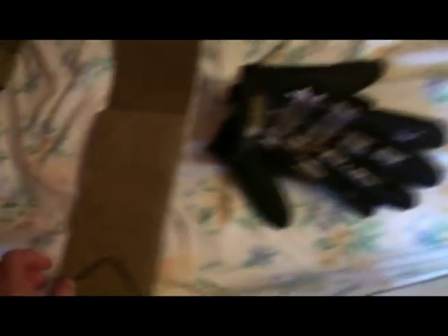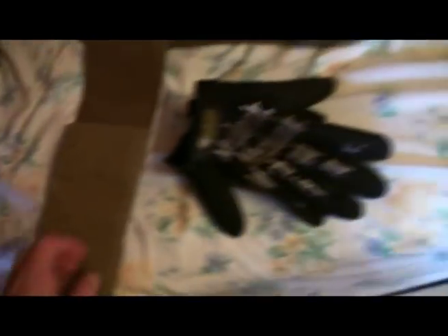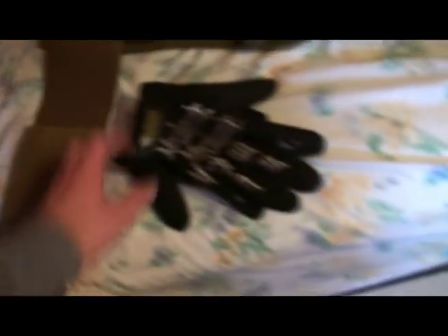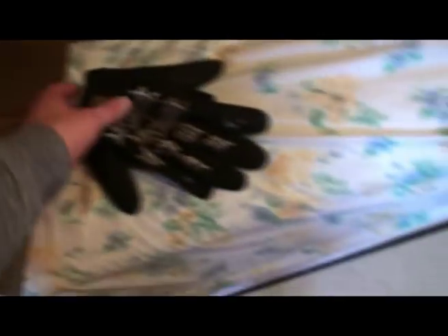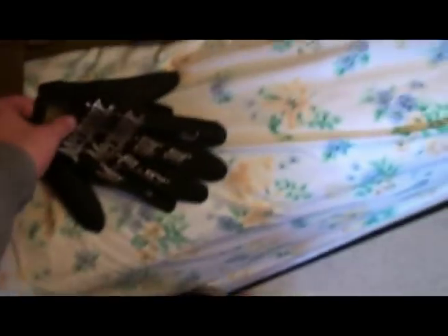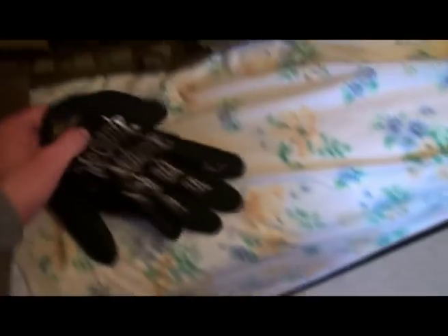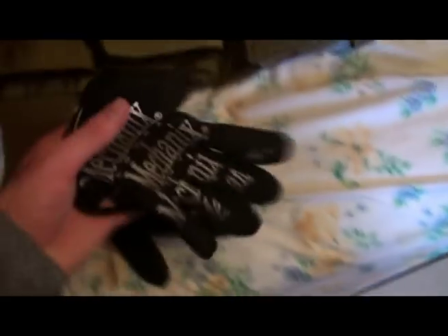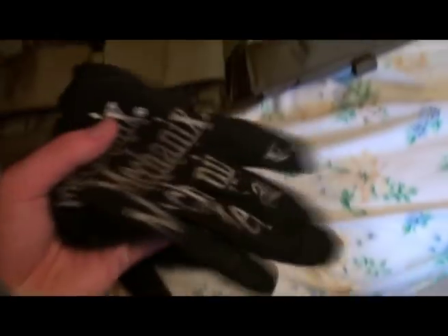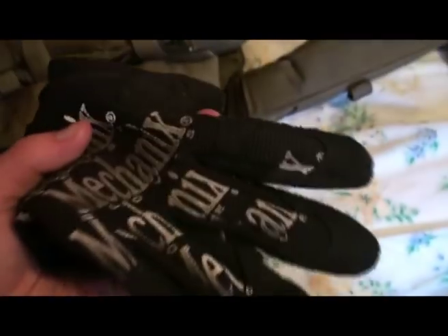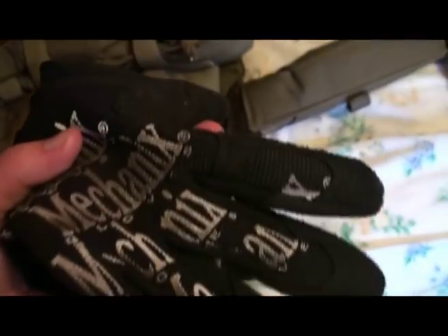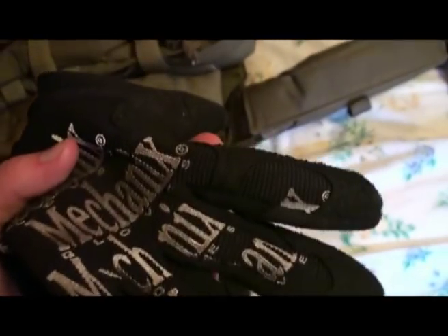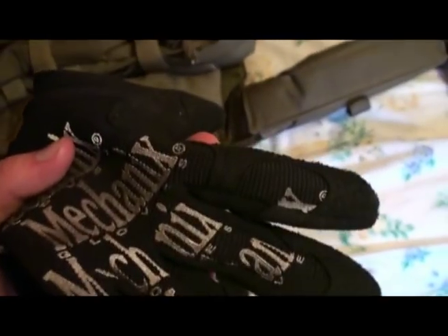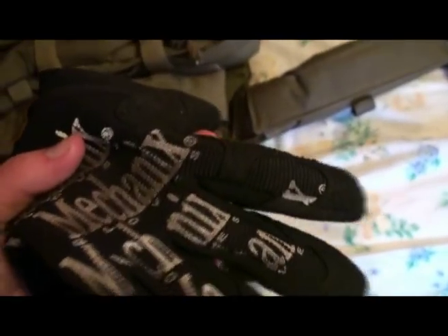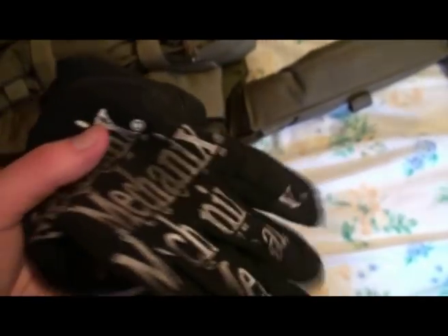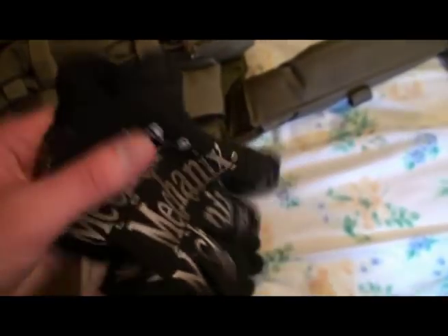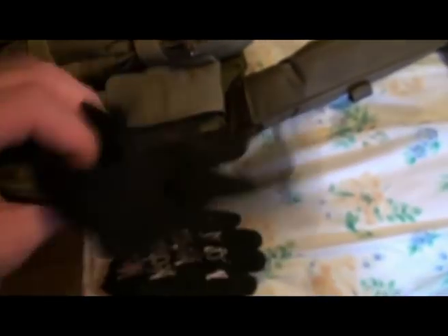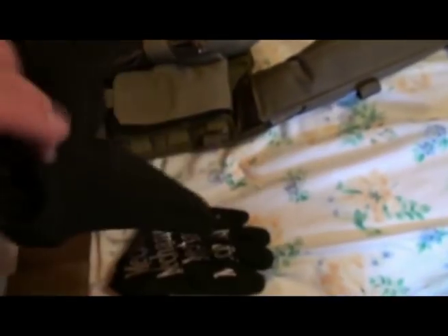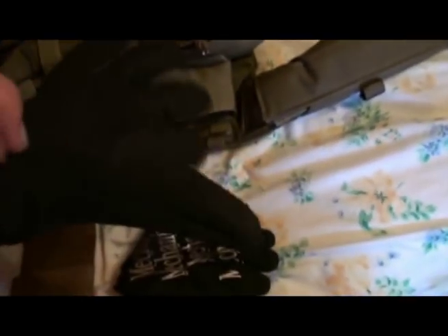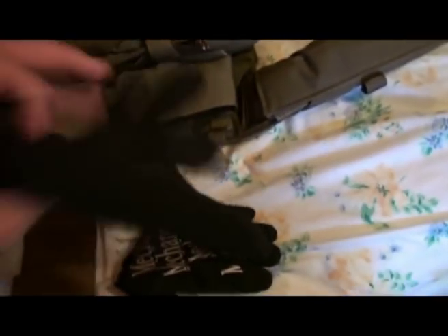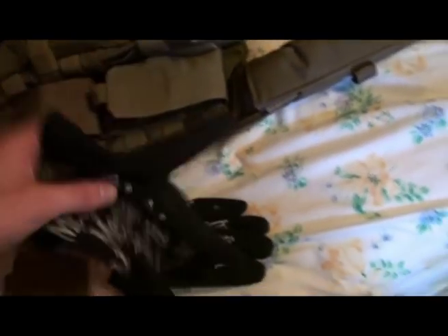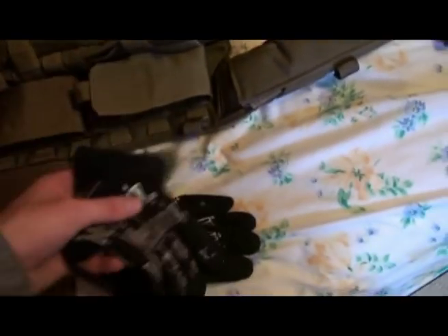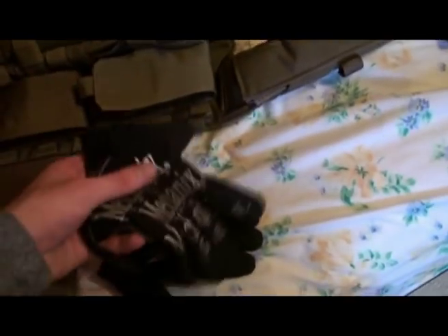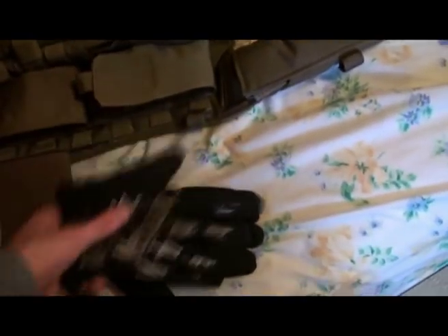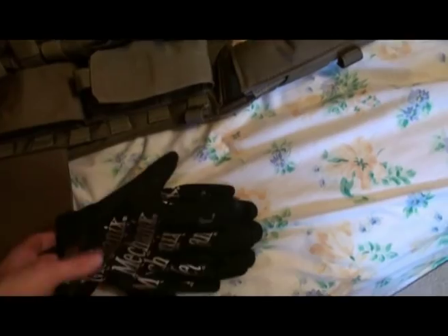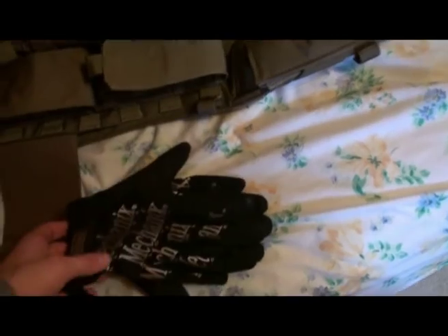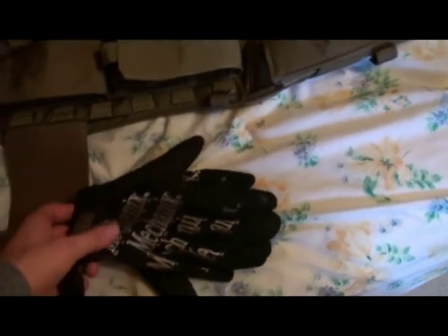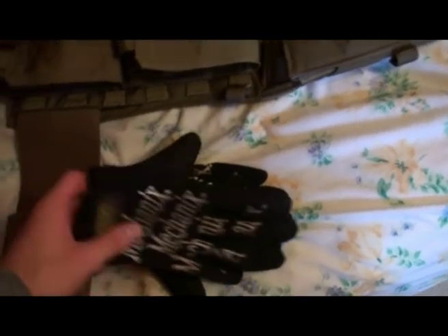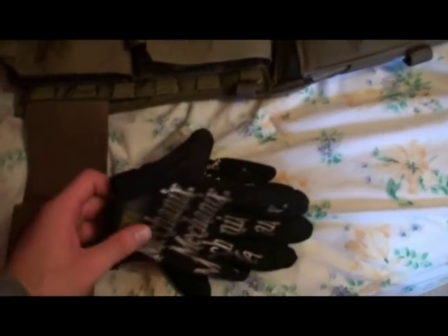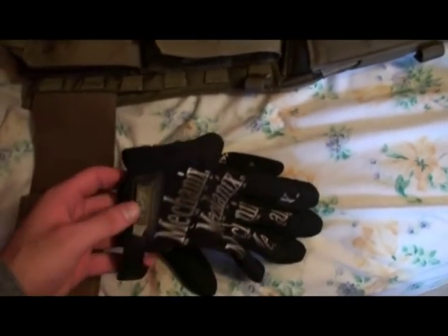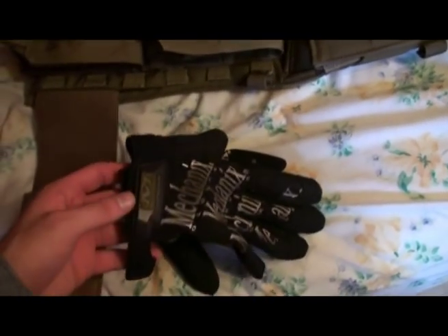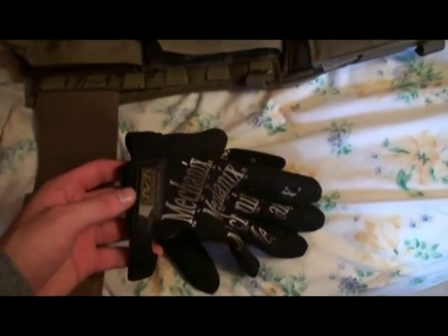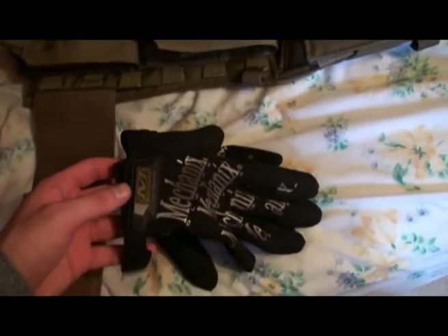Regular old mechanics gloves — they're dirty as hell, as you can tell they're not really white anymore.